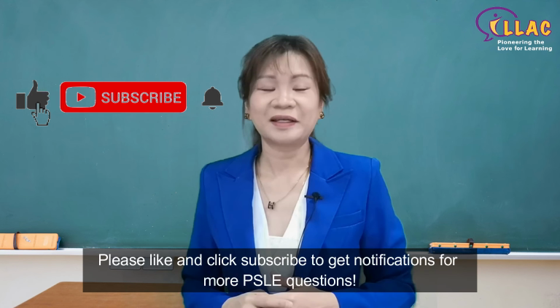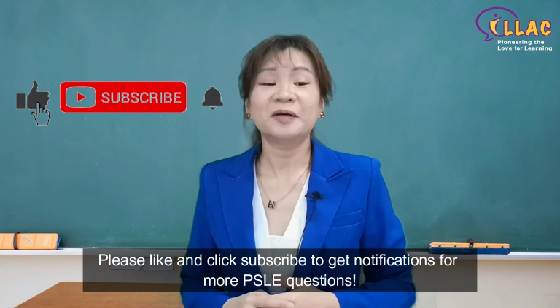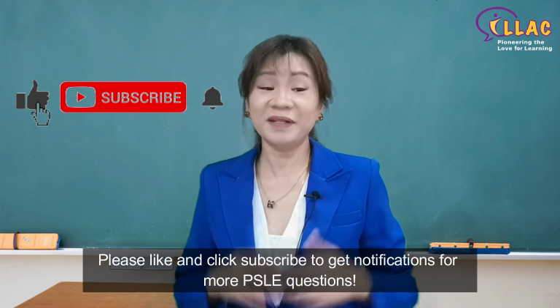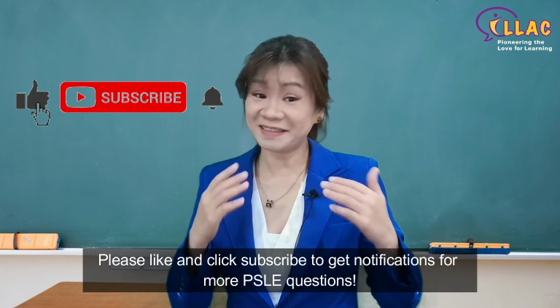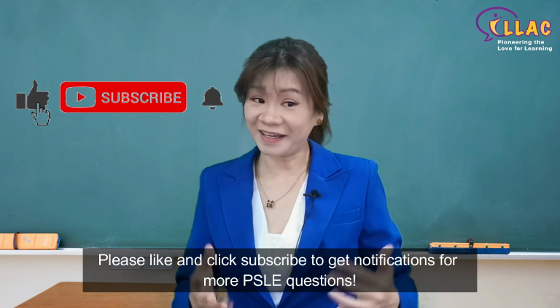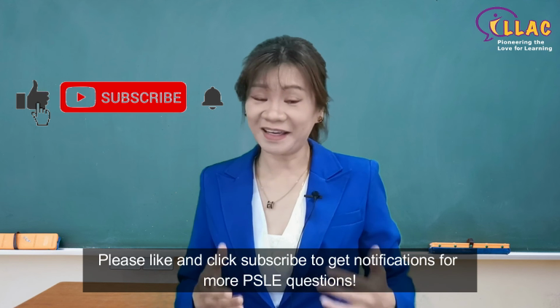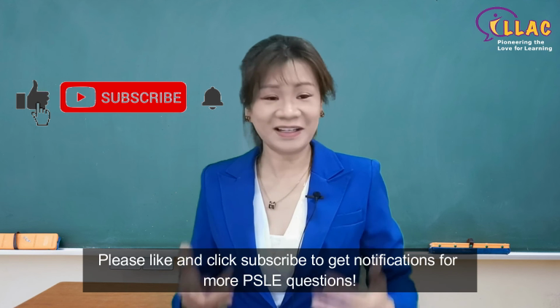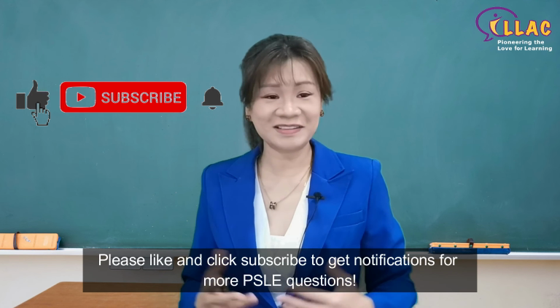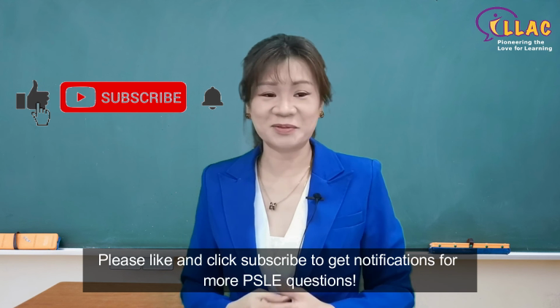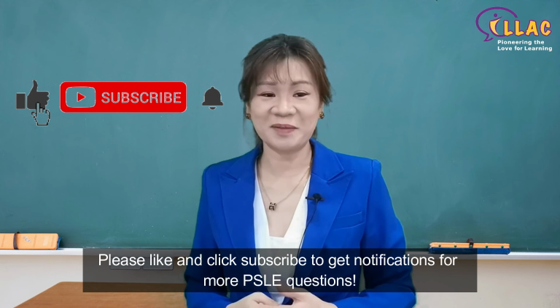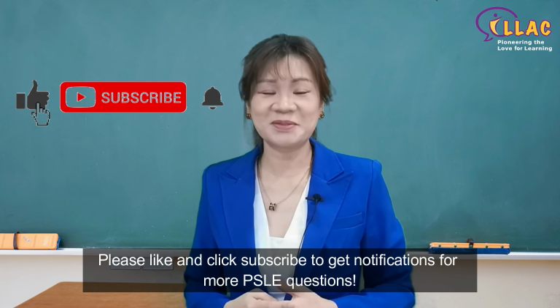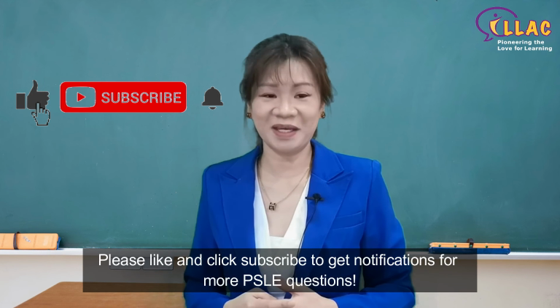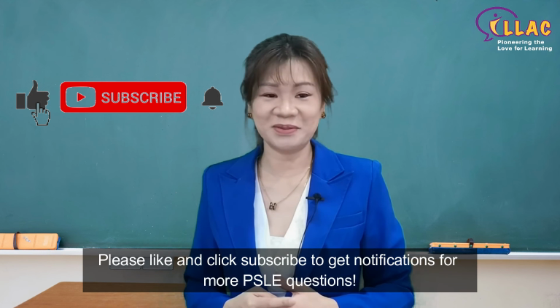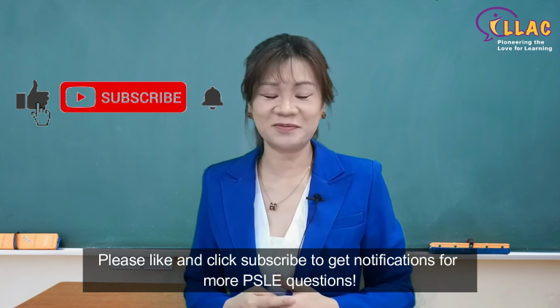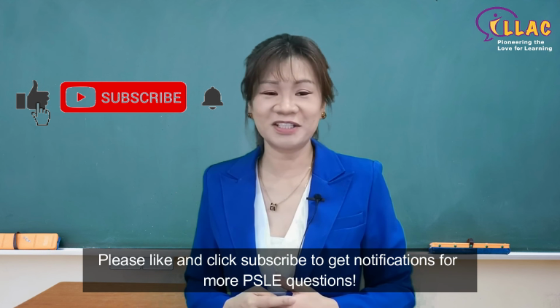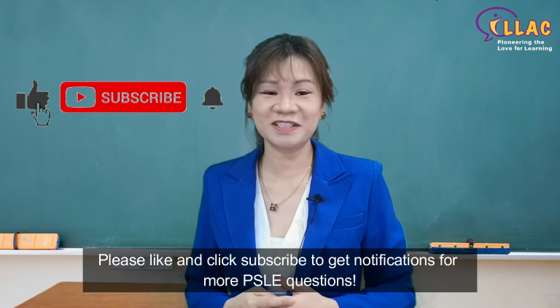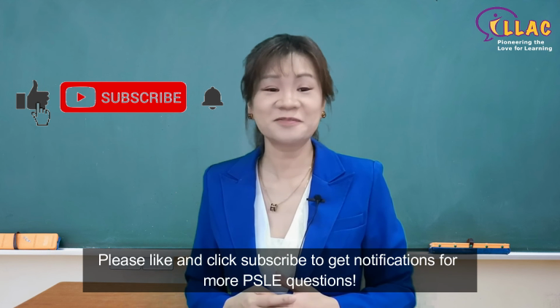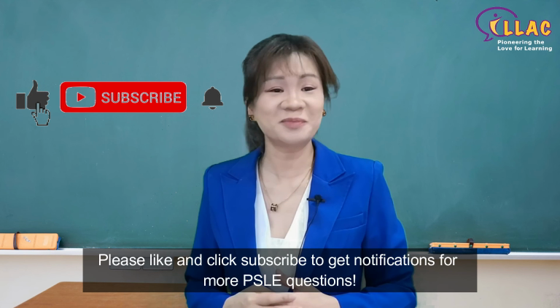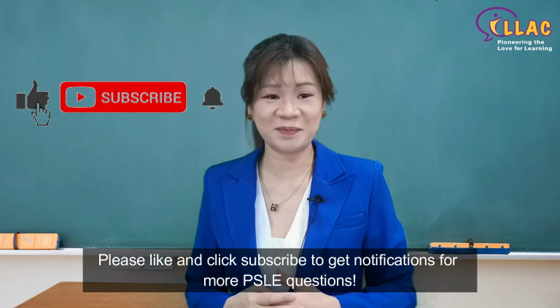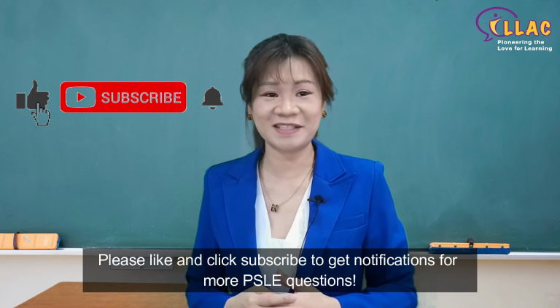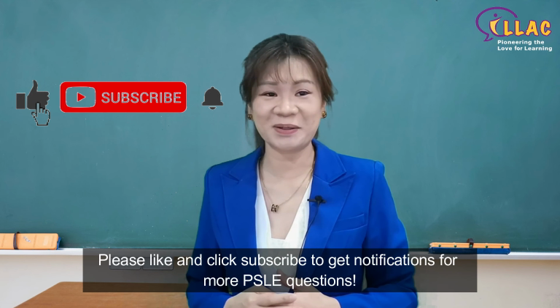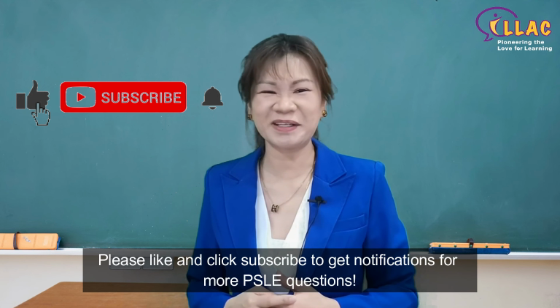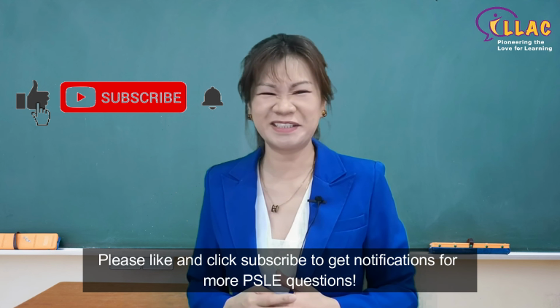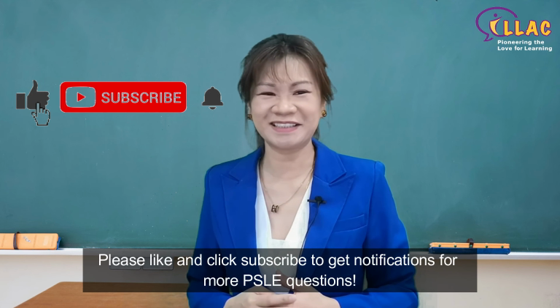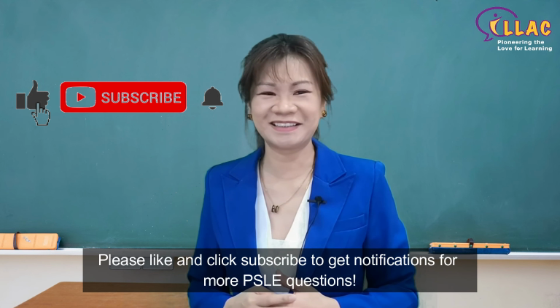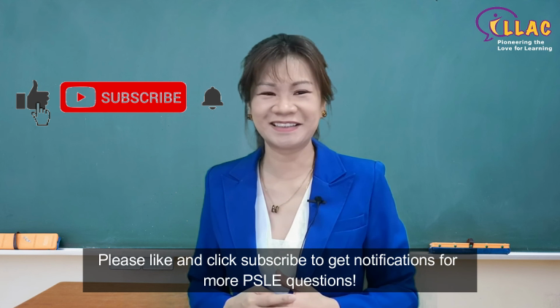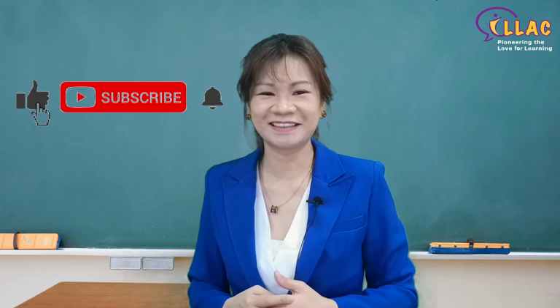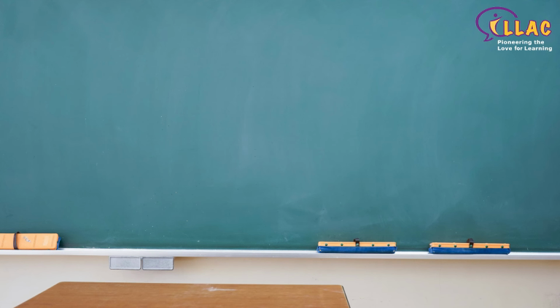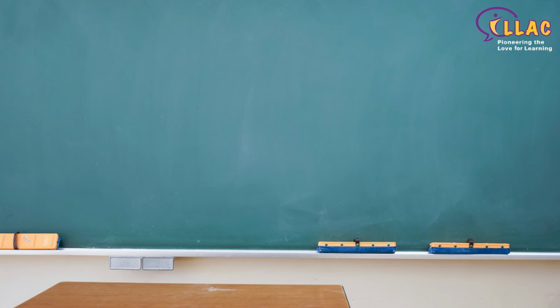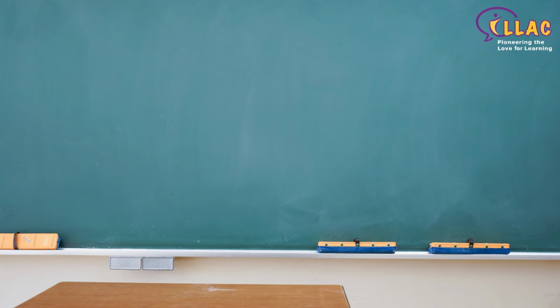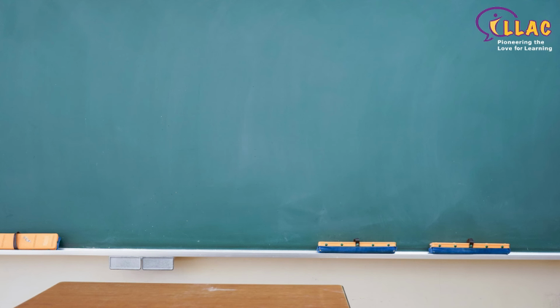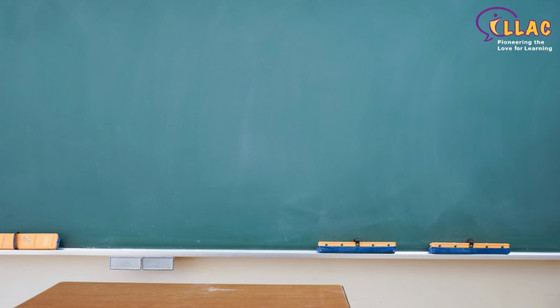Please like and click subscribe to get more PSLE questions. Thank you.